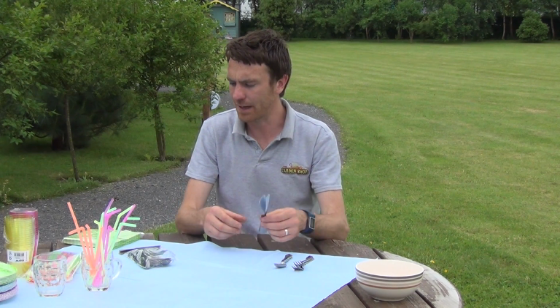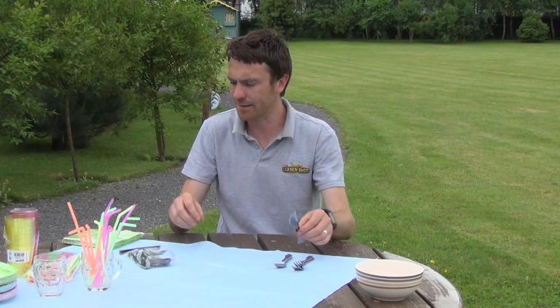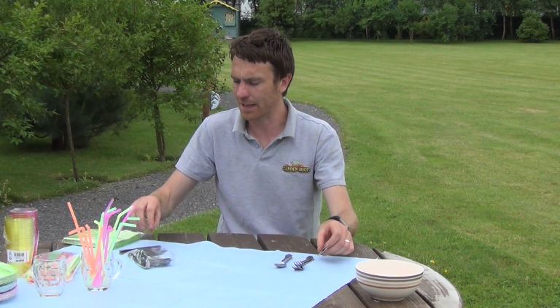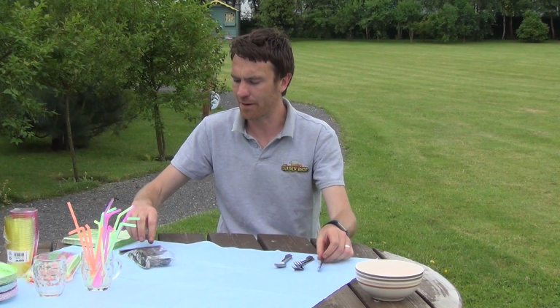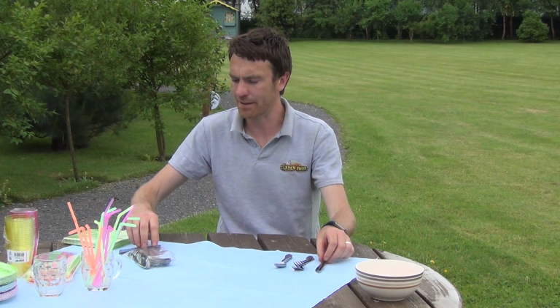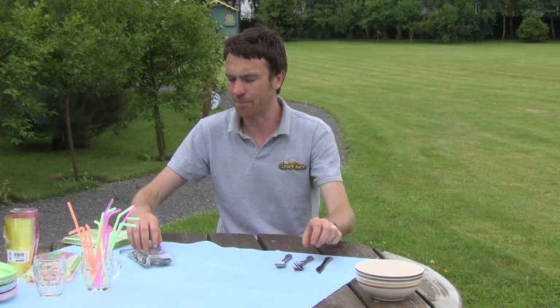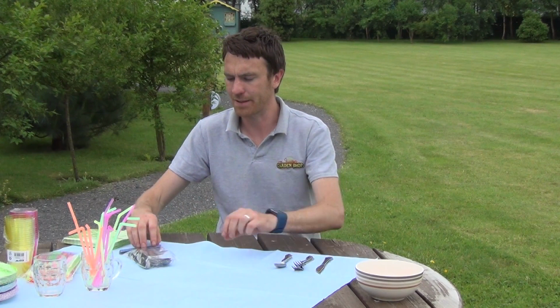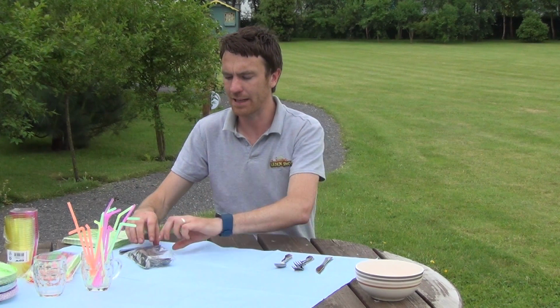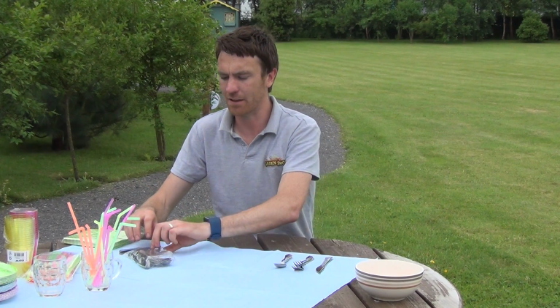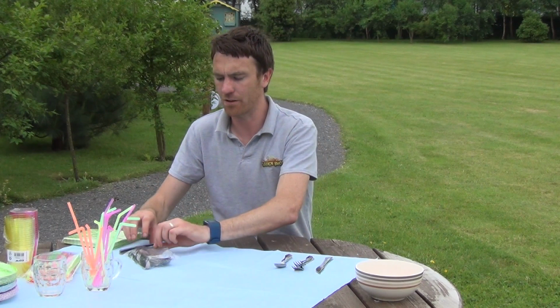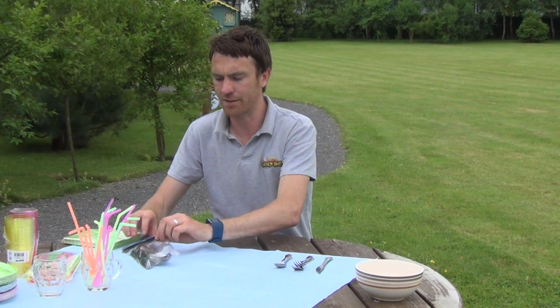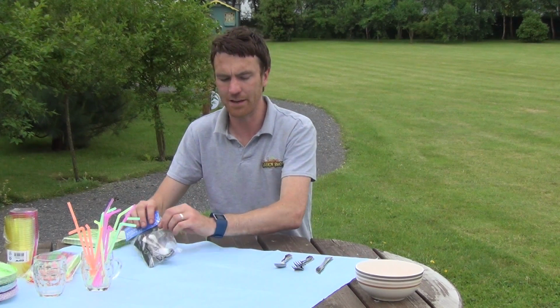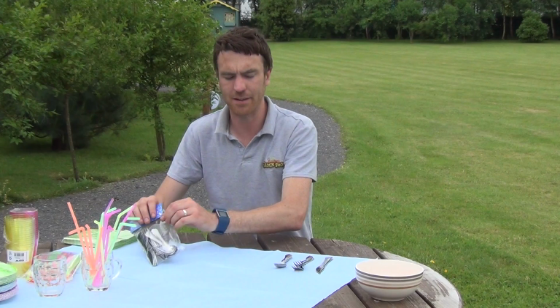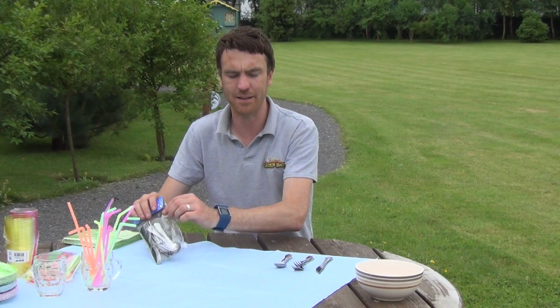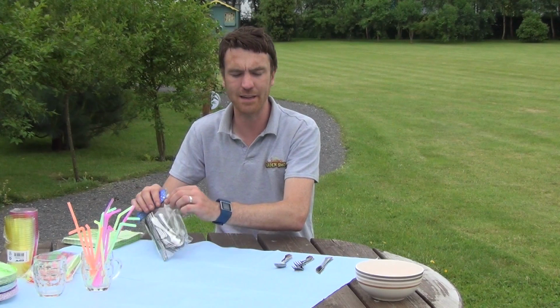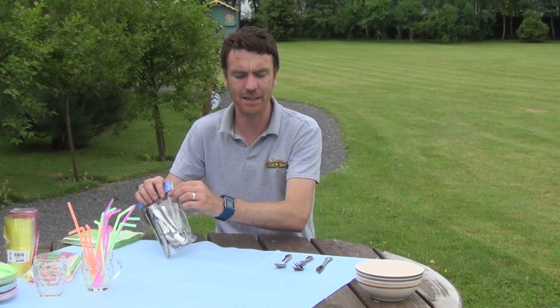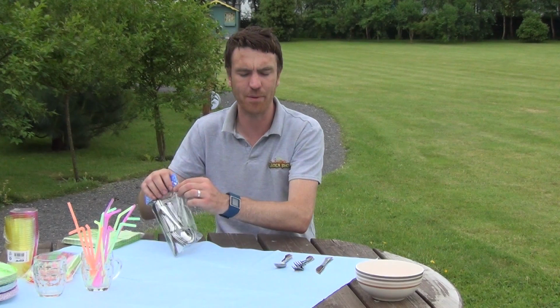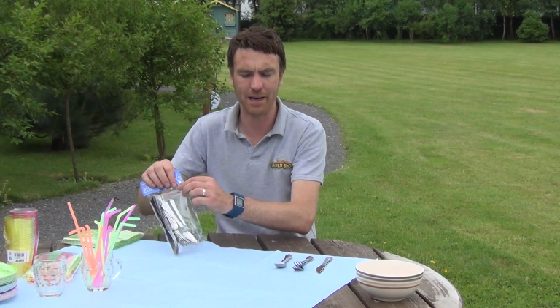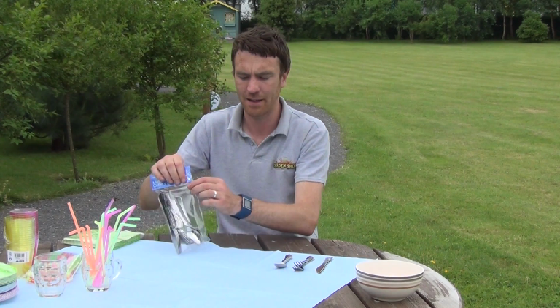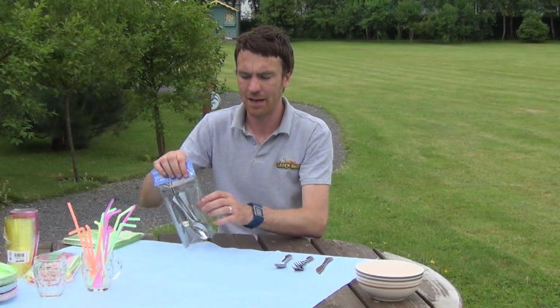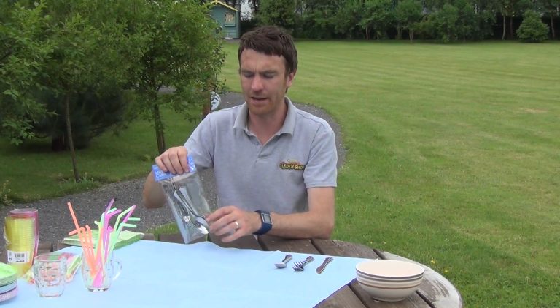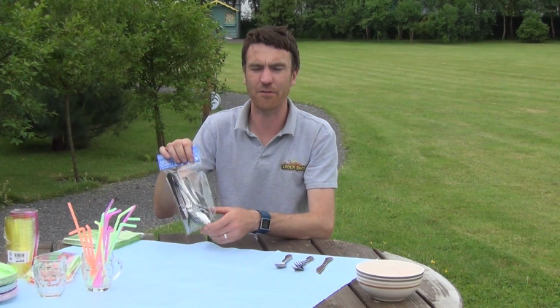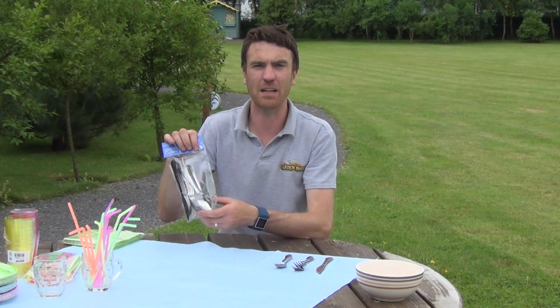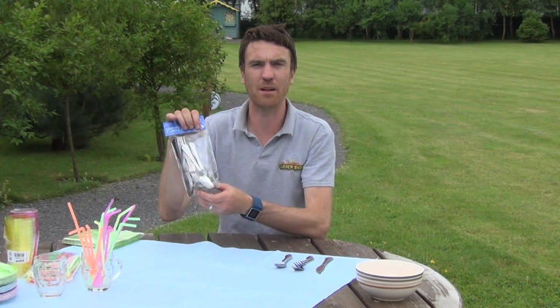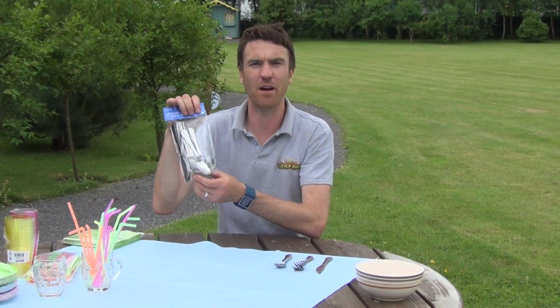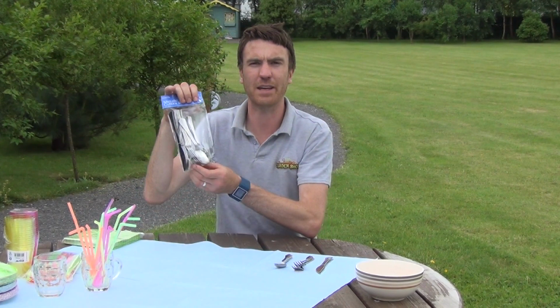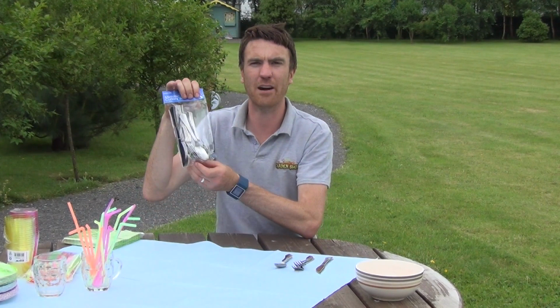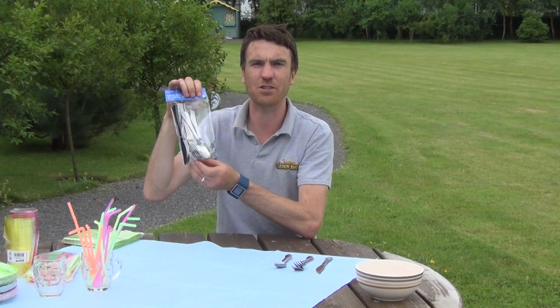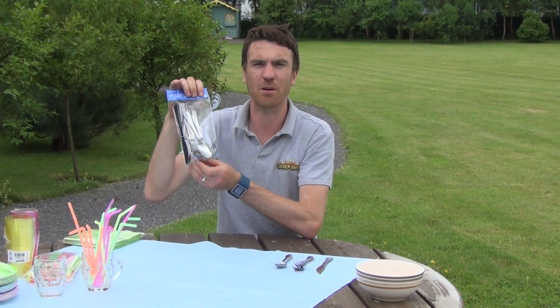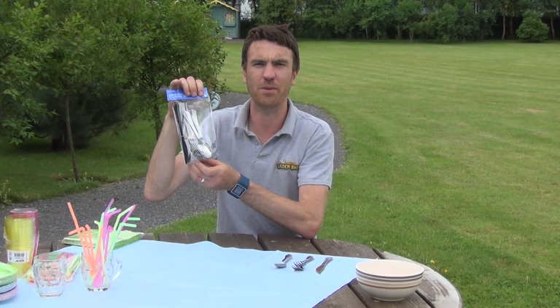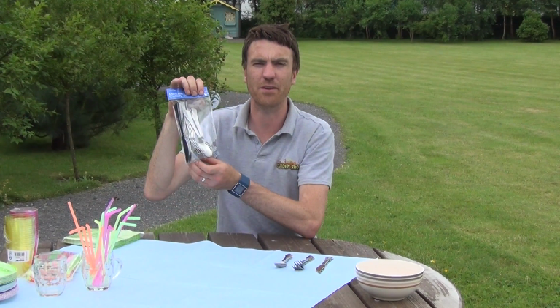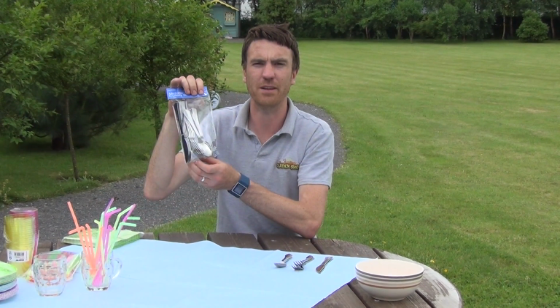So that's it anyway. It's our metallic cutlery set — an 18 pack — and it's available on thegardenshop.ie.